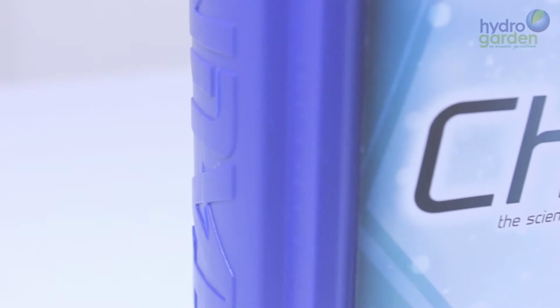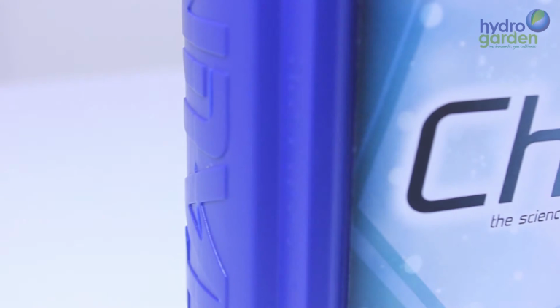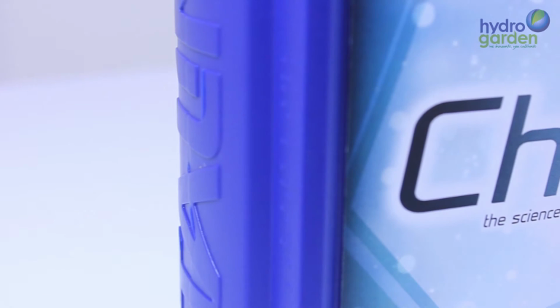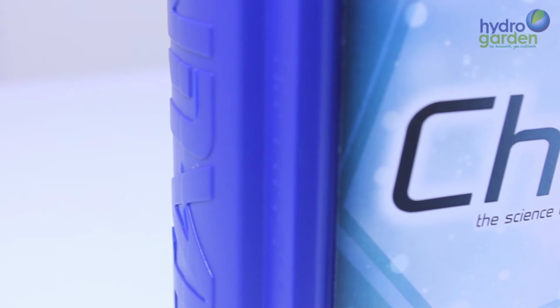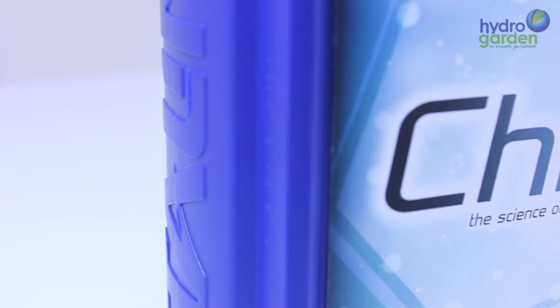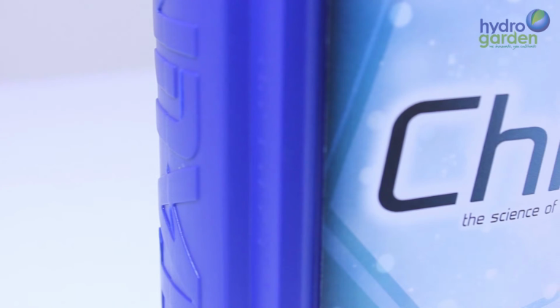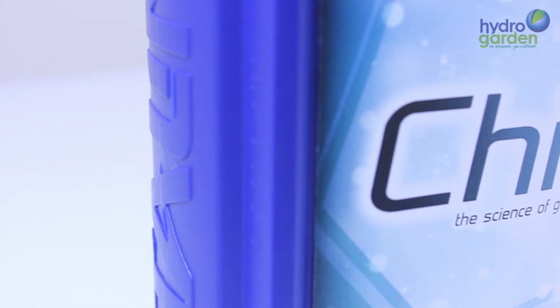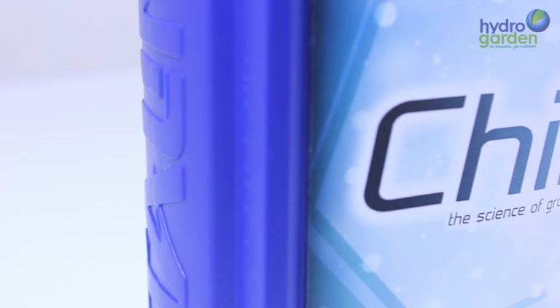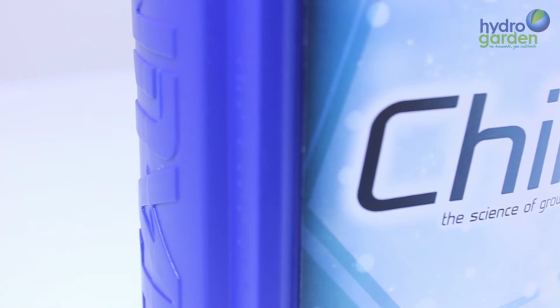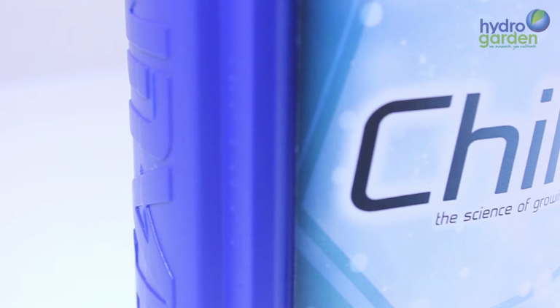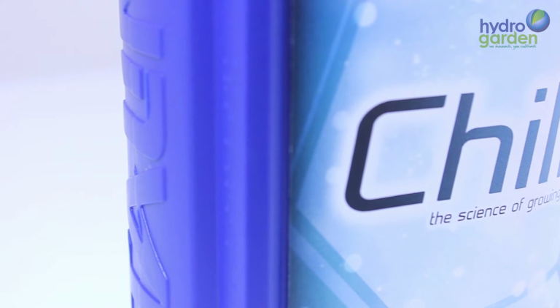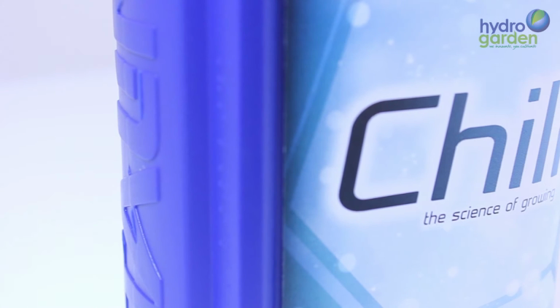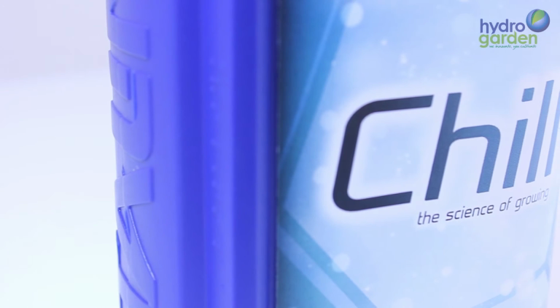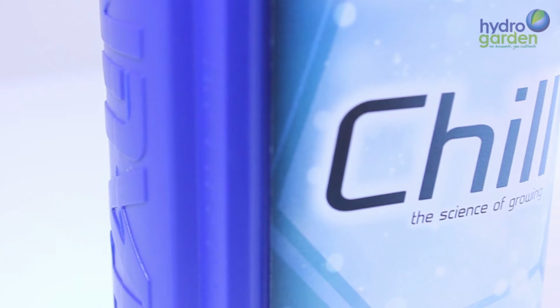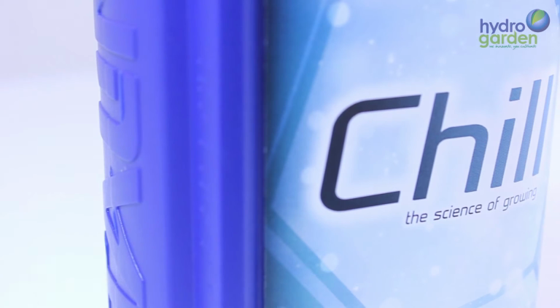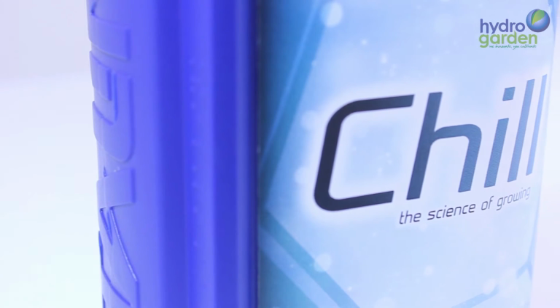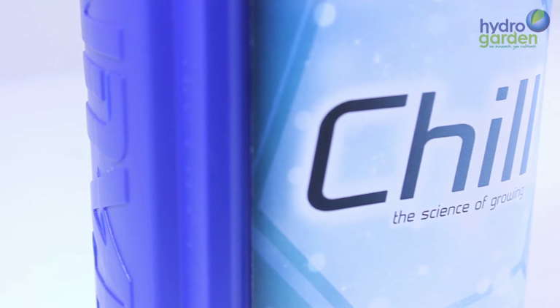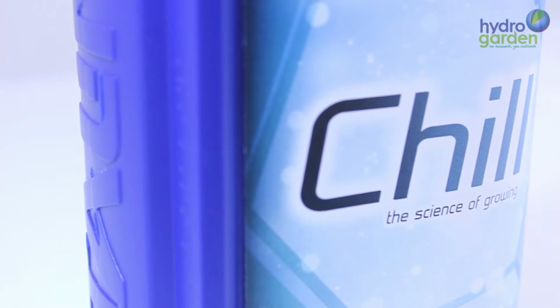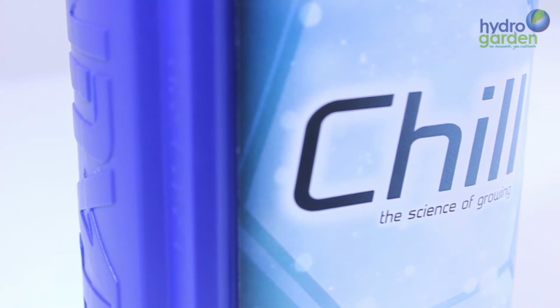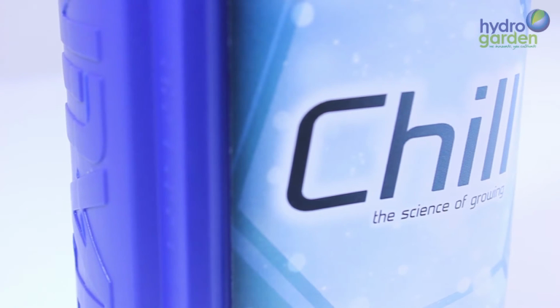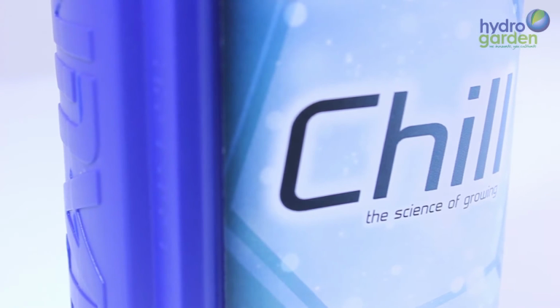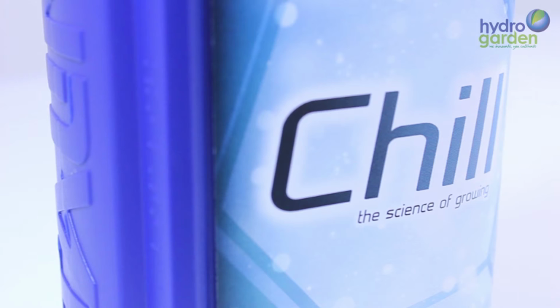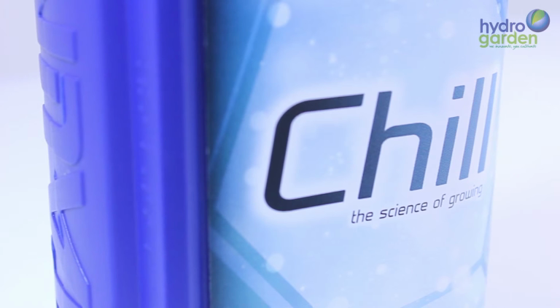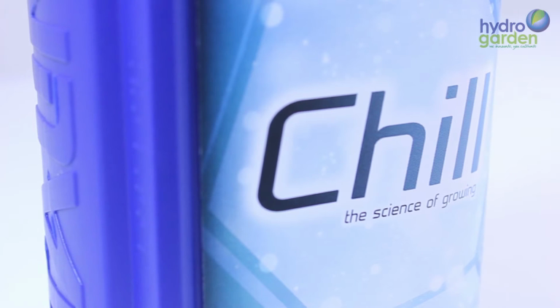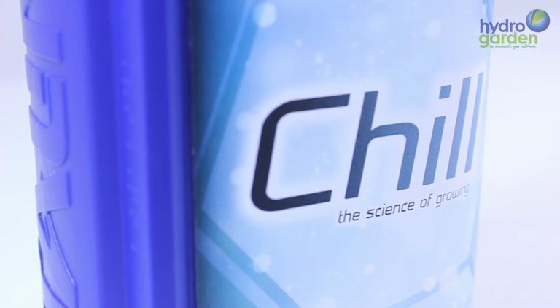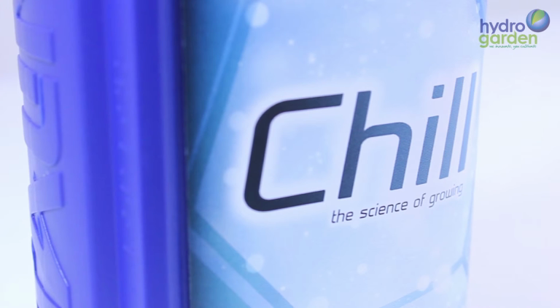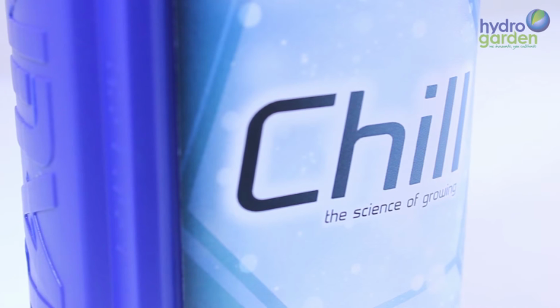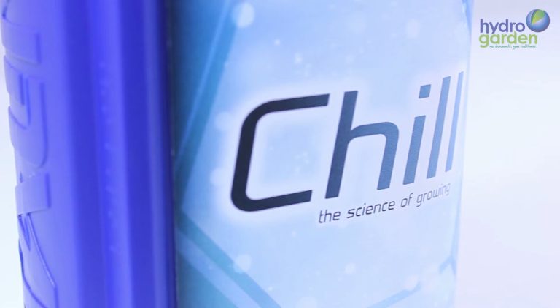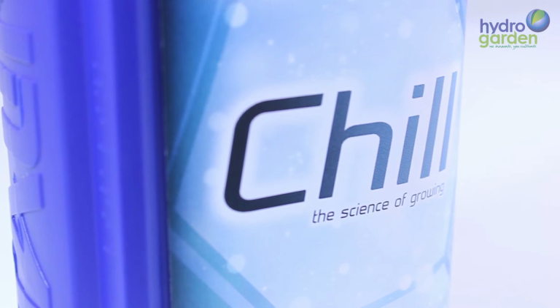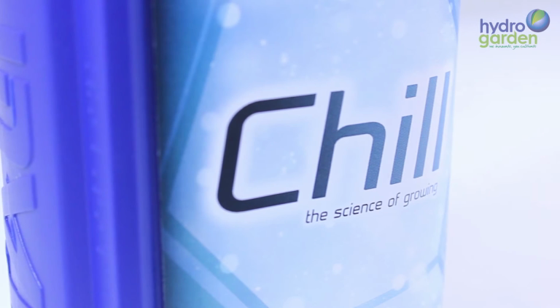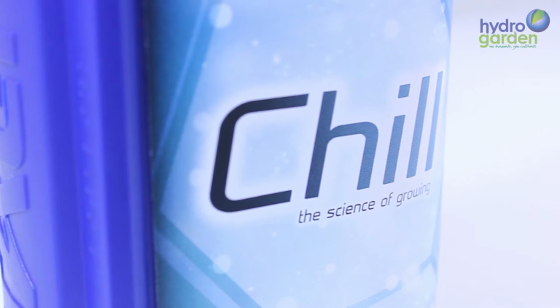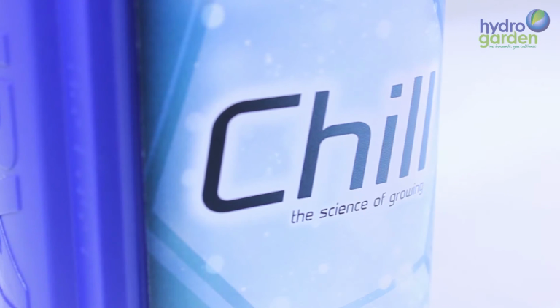Hello and welcome to the HydroGarden TV channel. In this brief video we will look at Vitalink Chill.